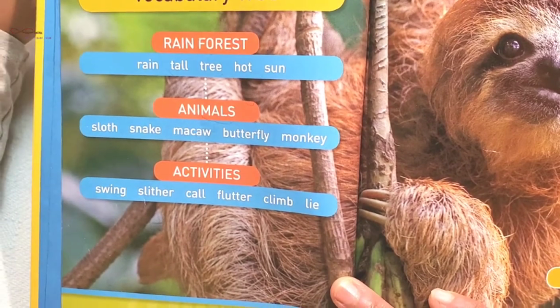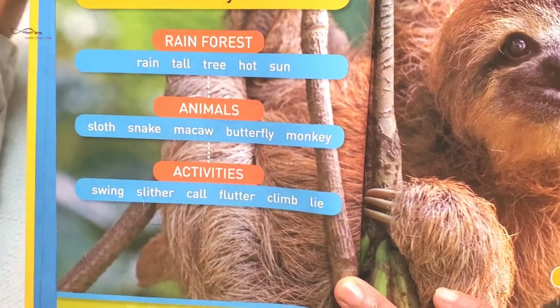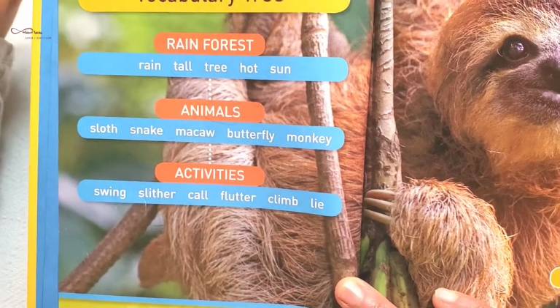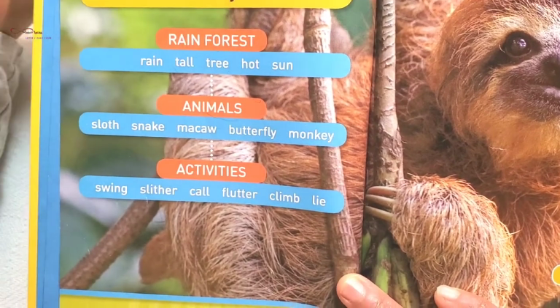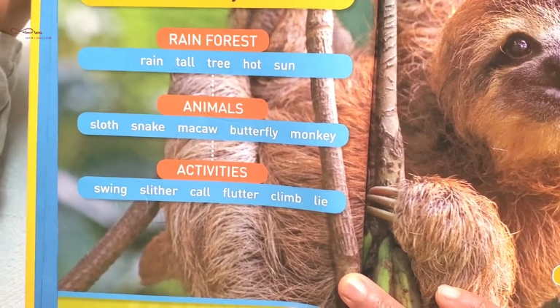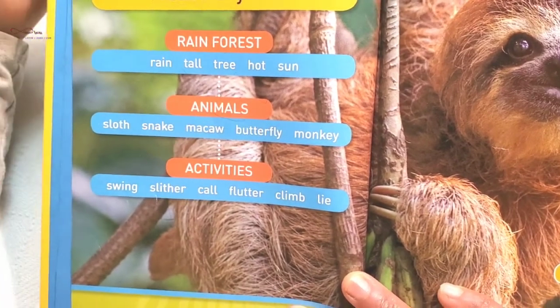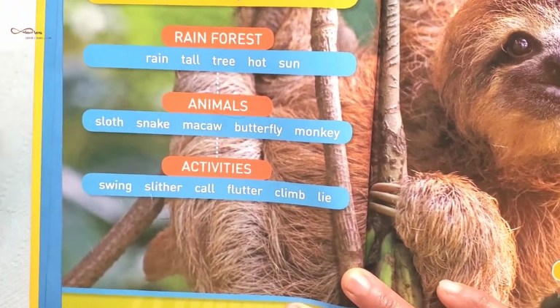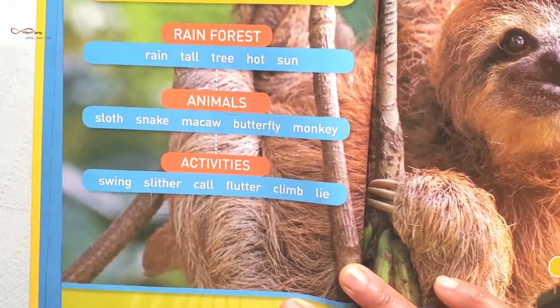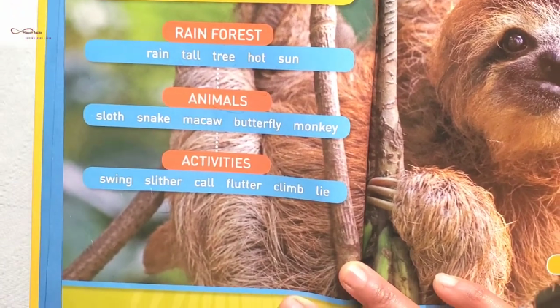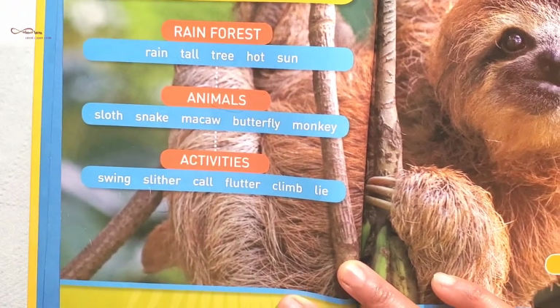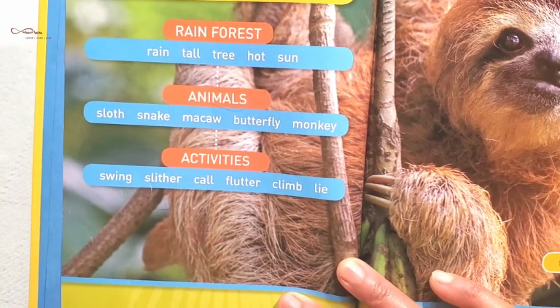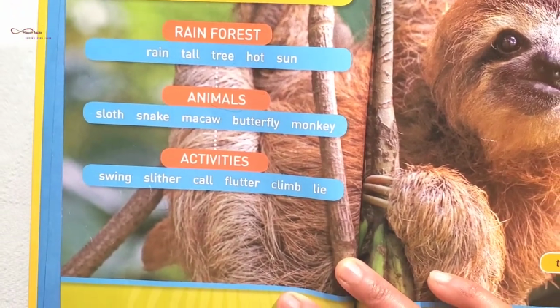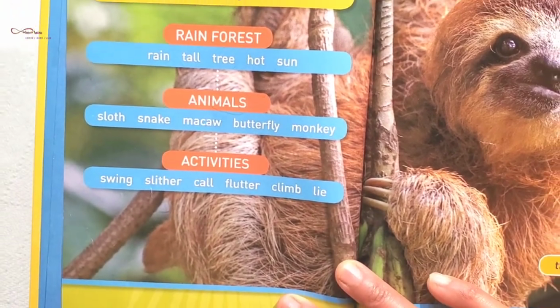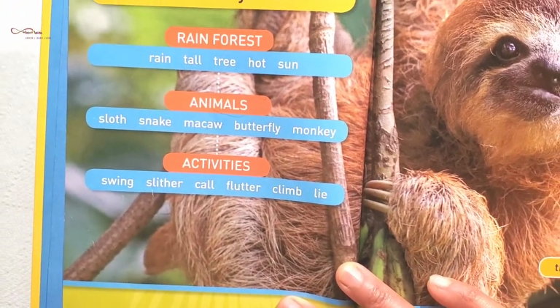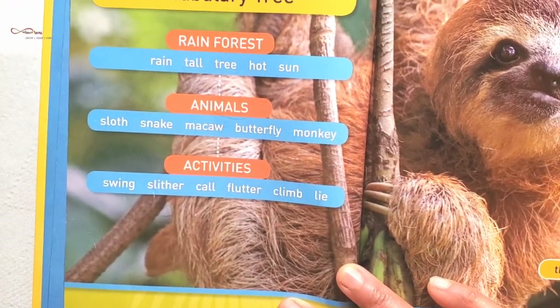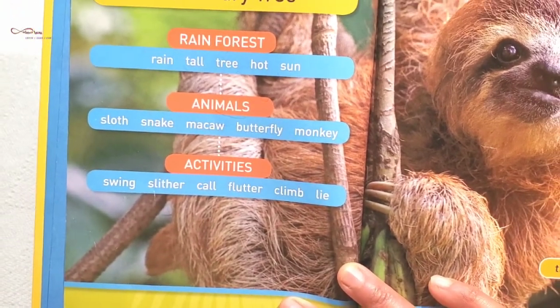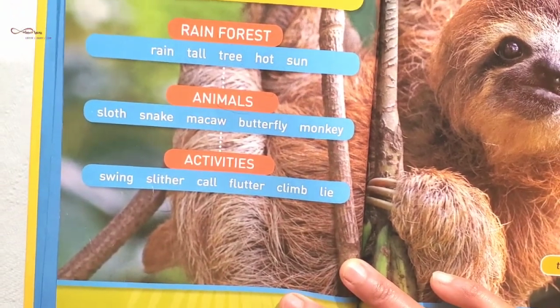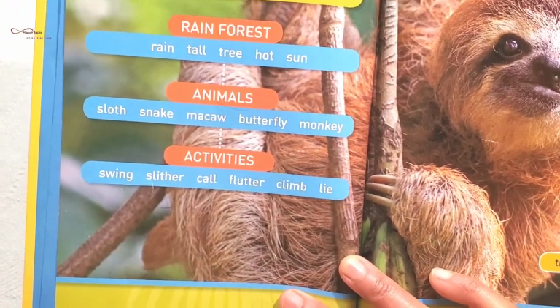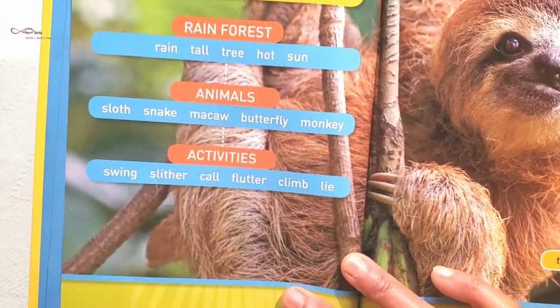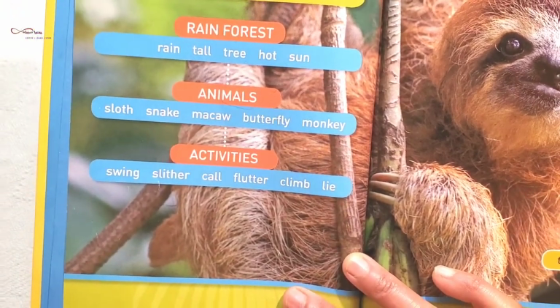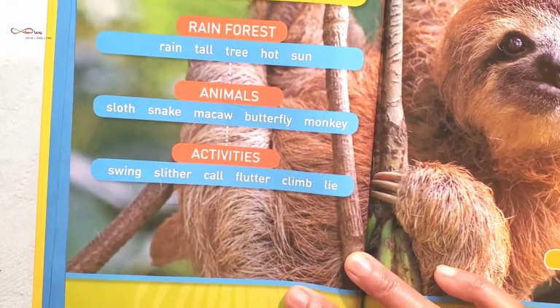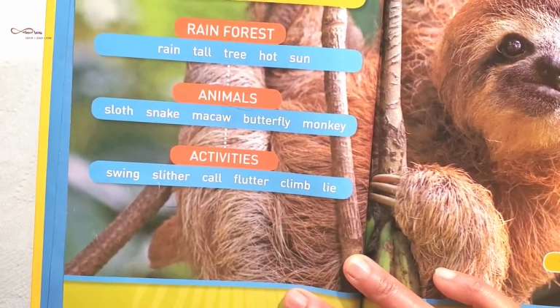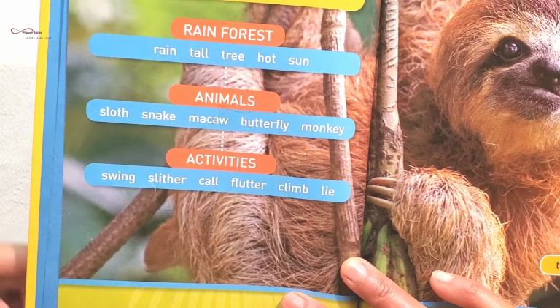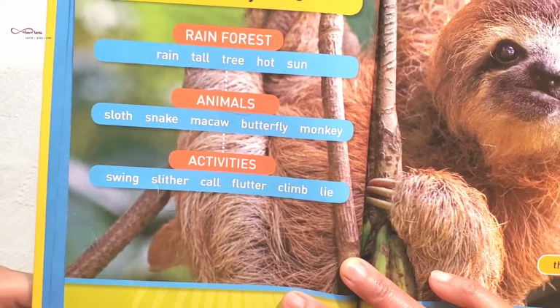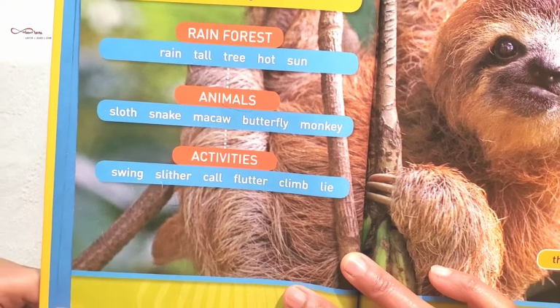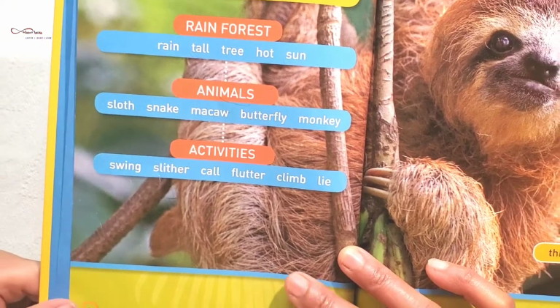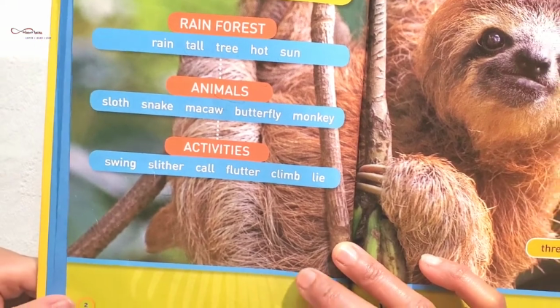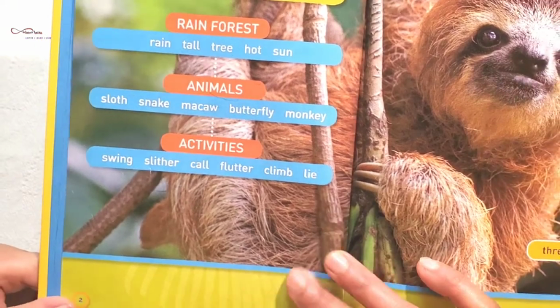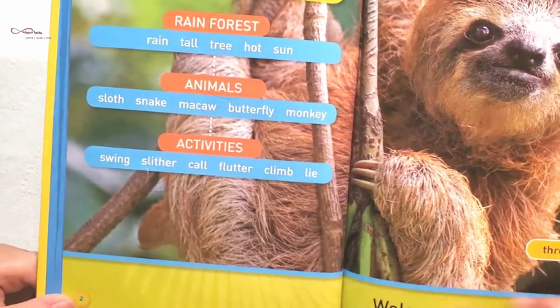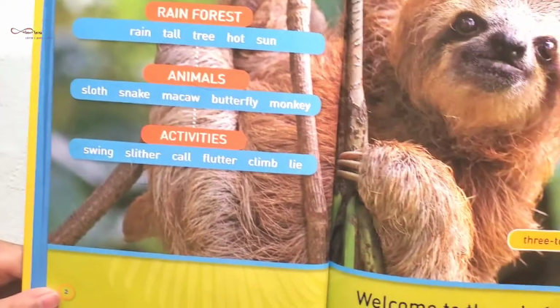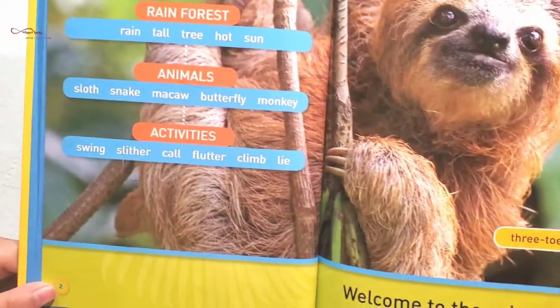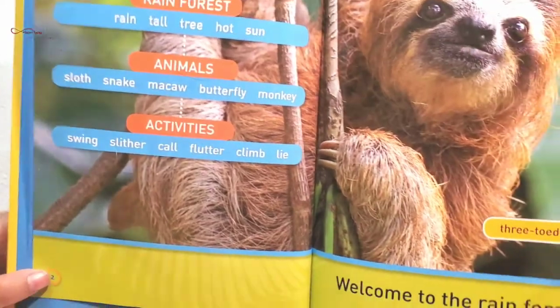Activities: swing, slither, call, flutter, climb, fly.